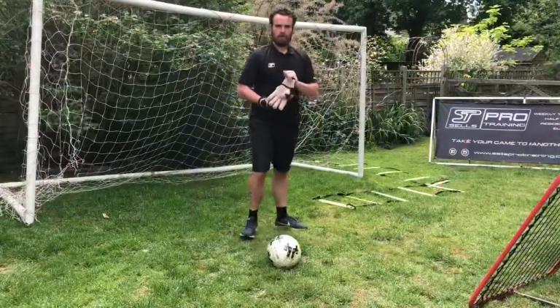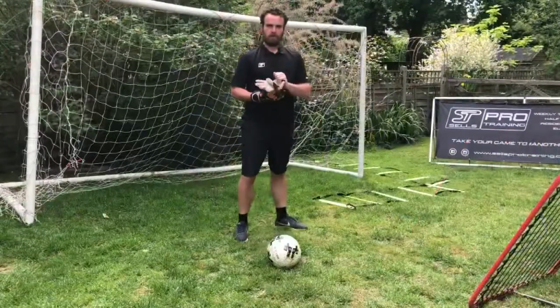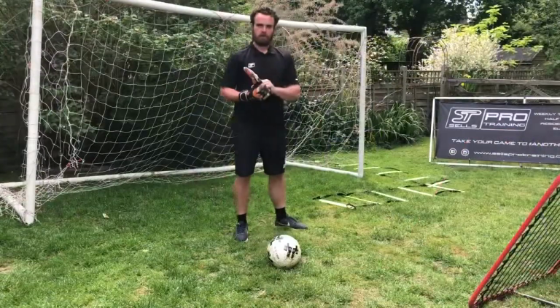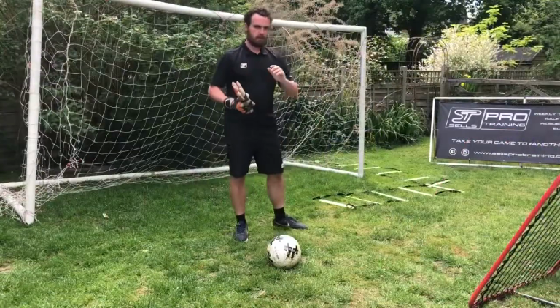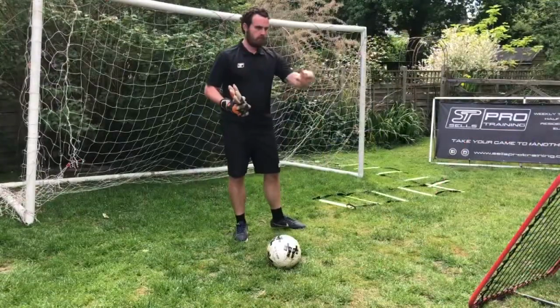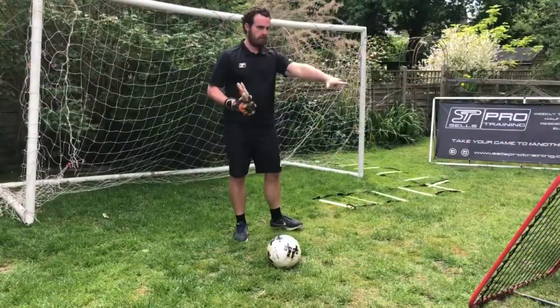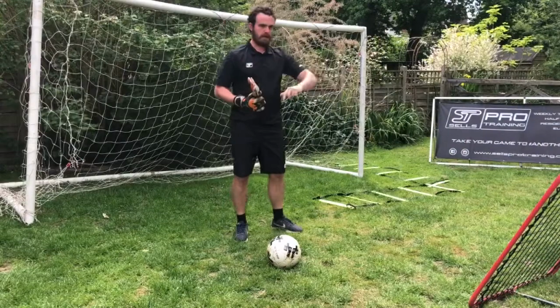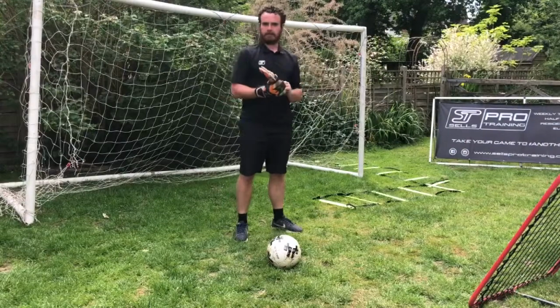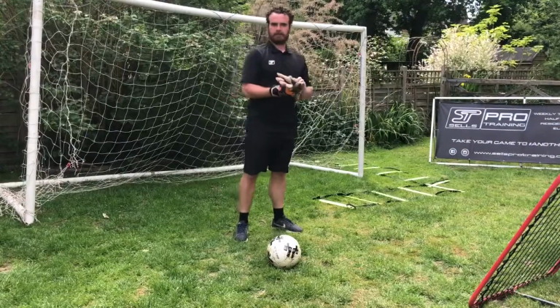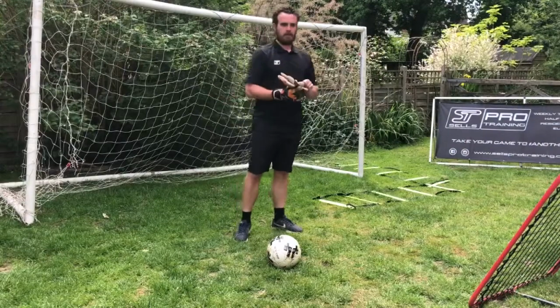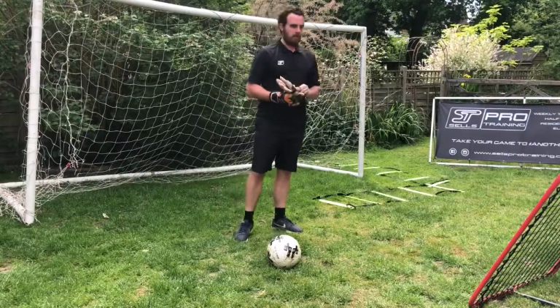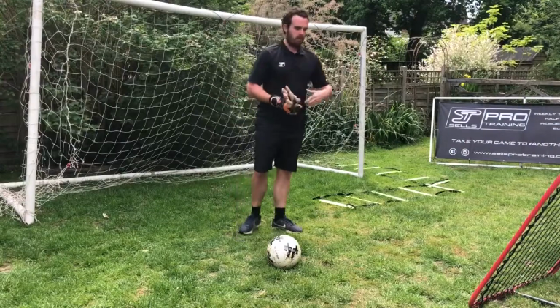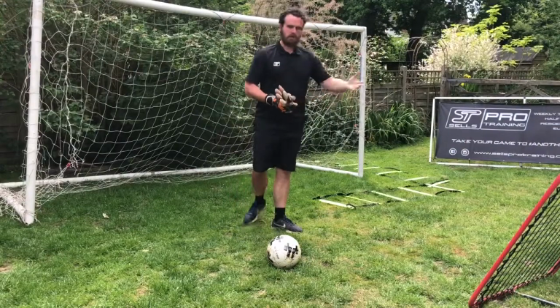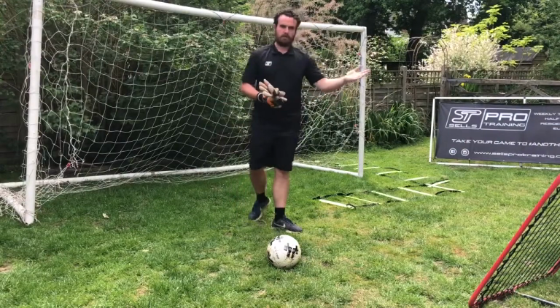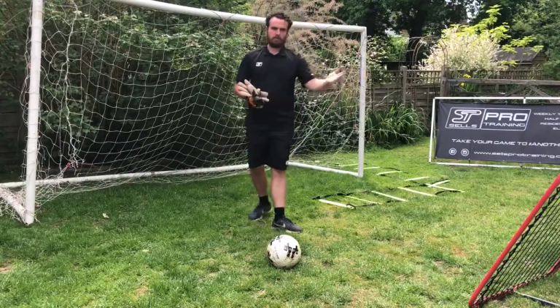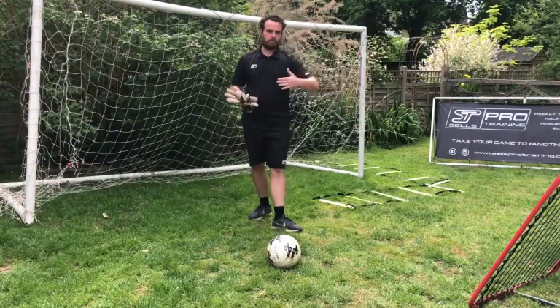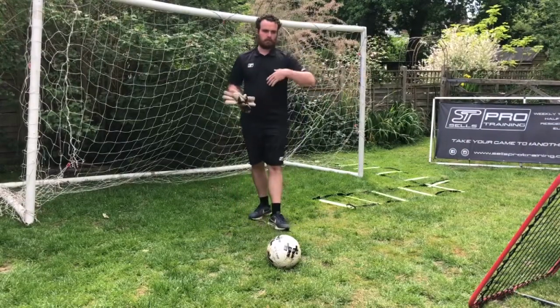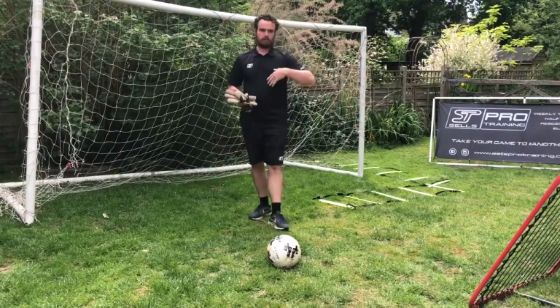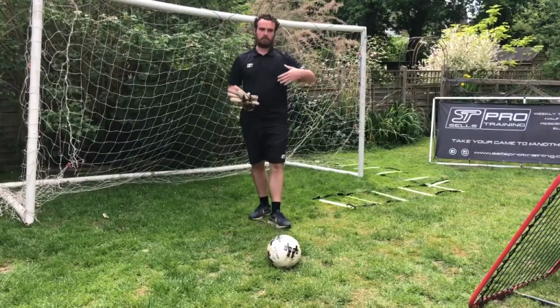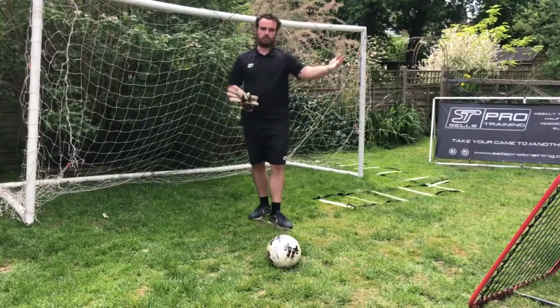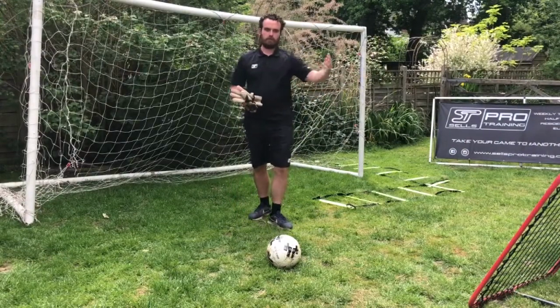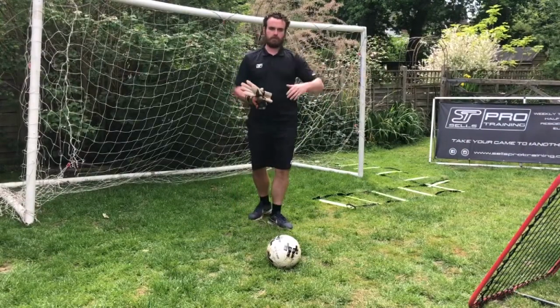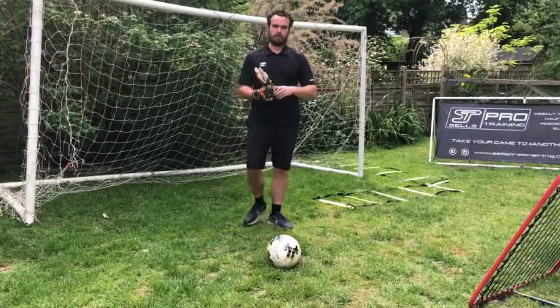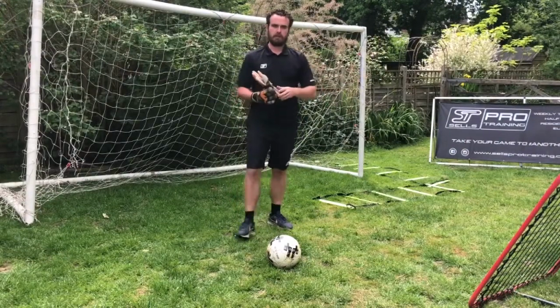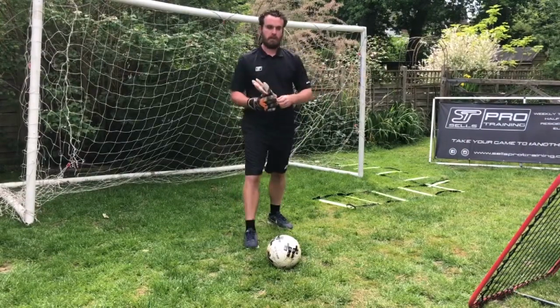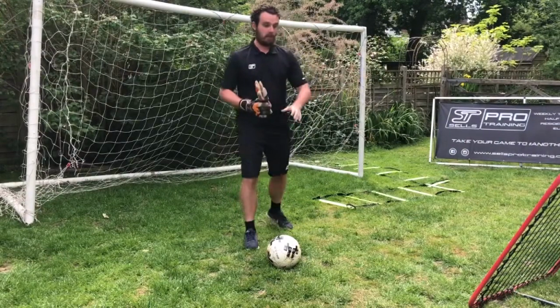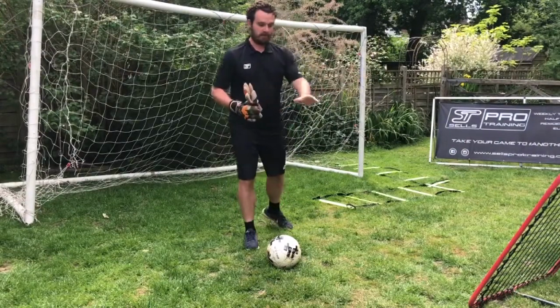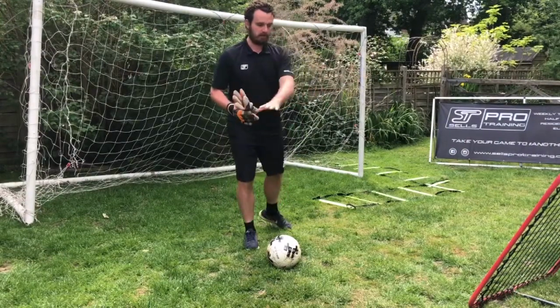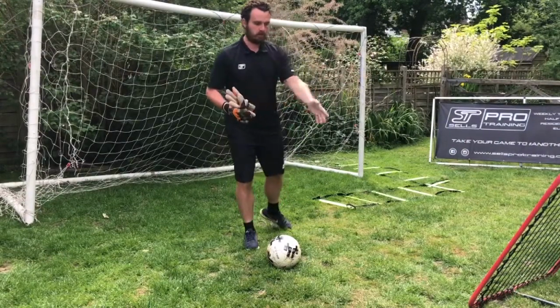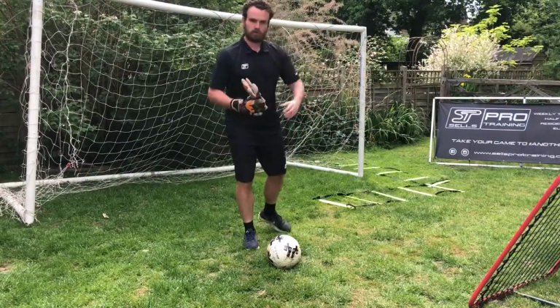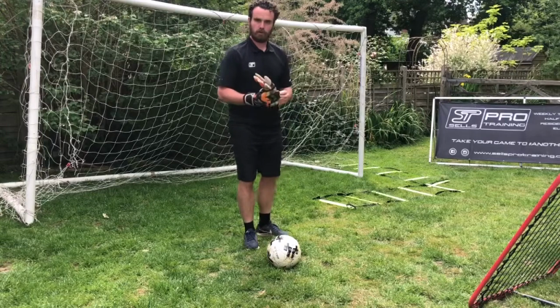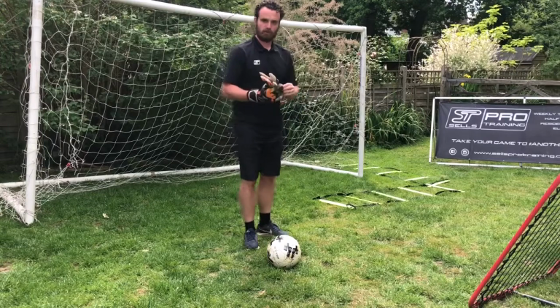I'm going to use a rebounder for my service, but we can obviously use servers, or we can have dead balls to dive on.